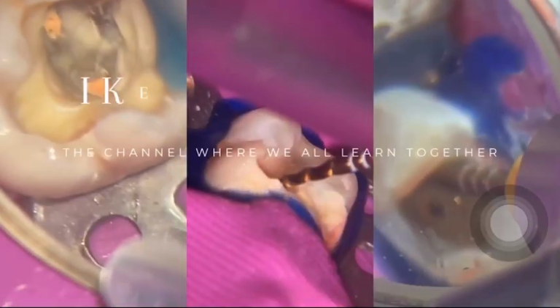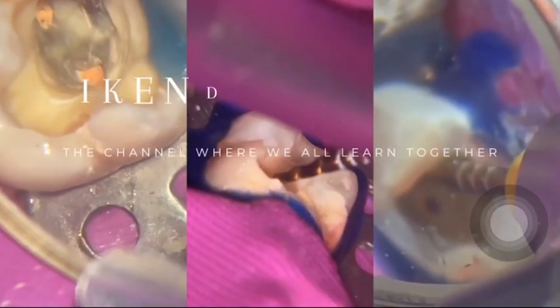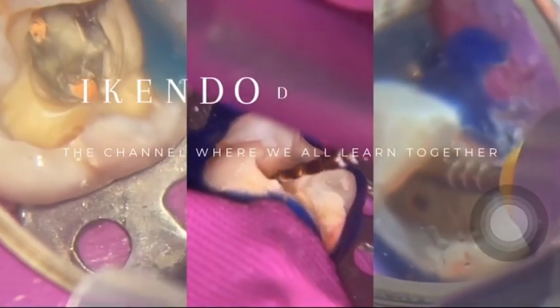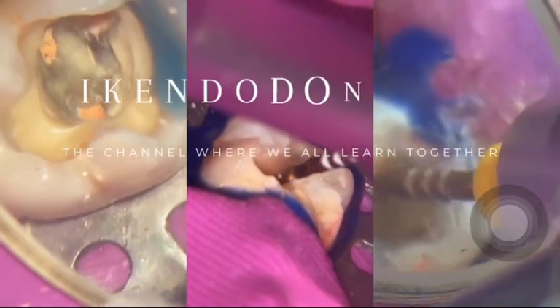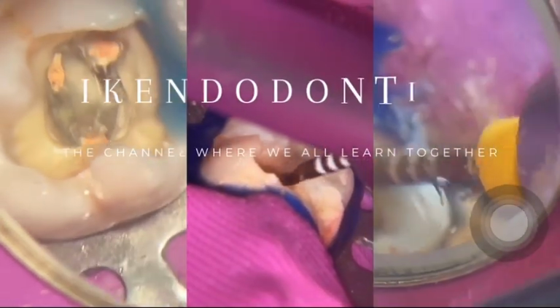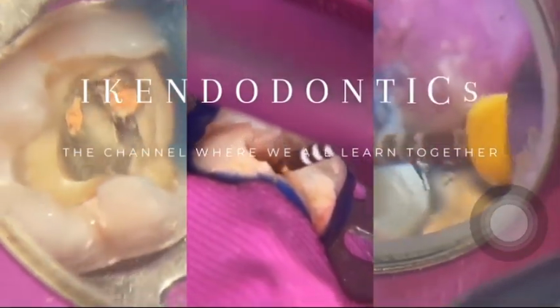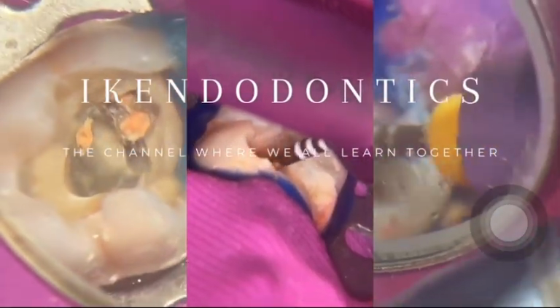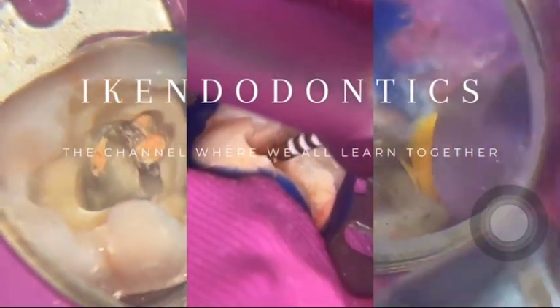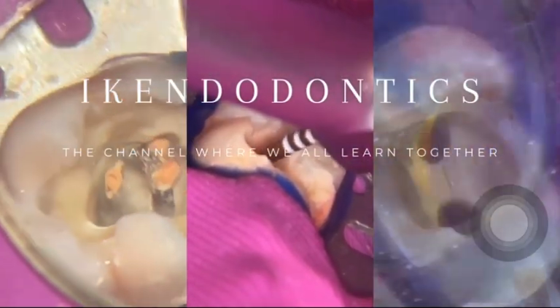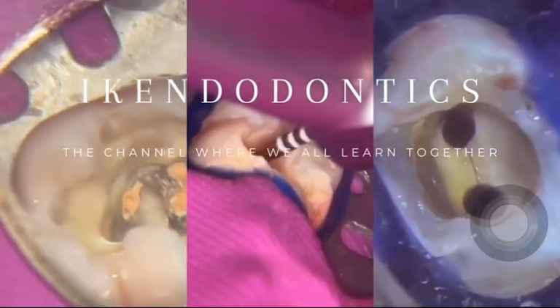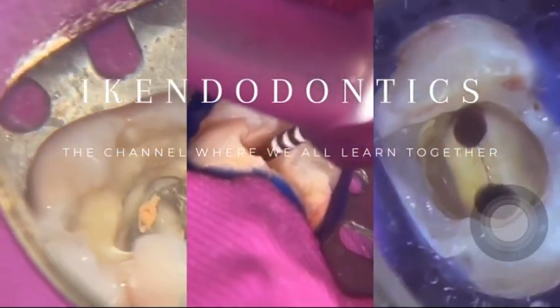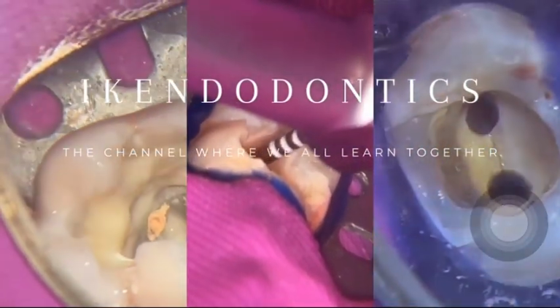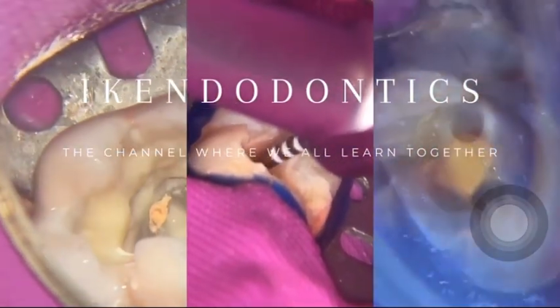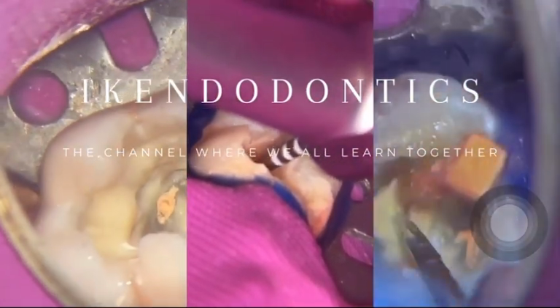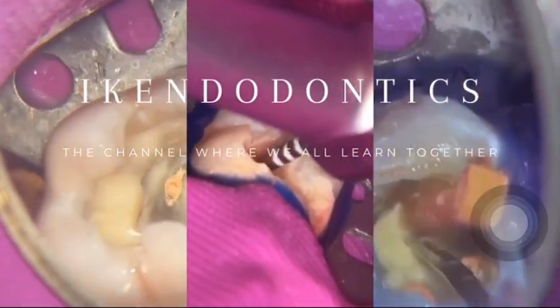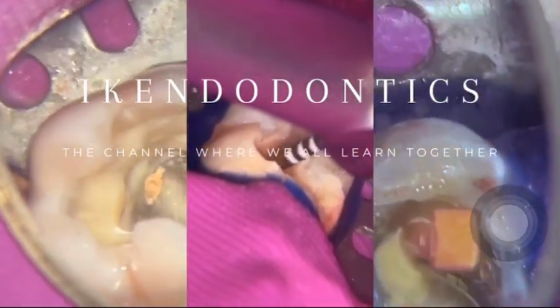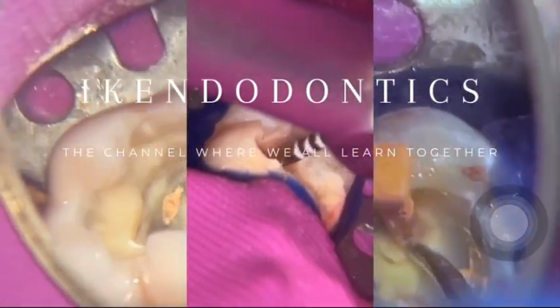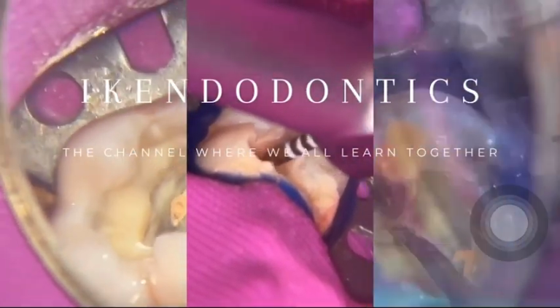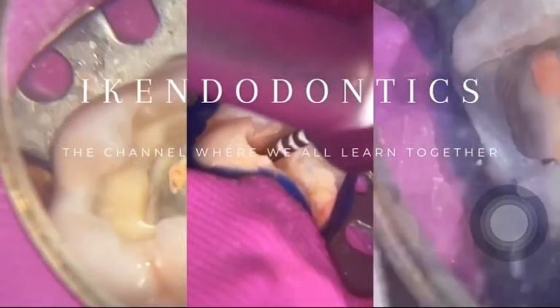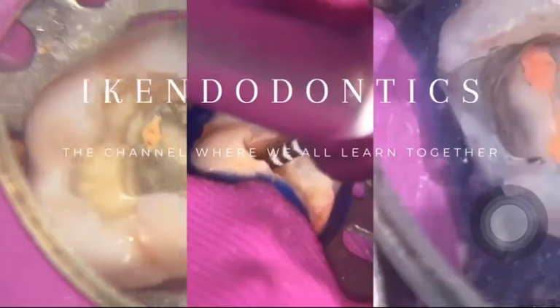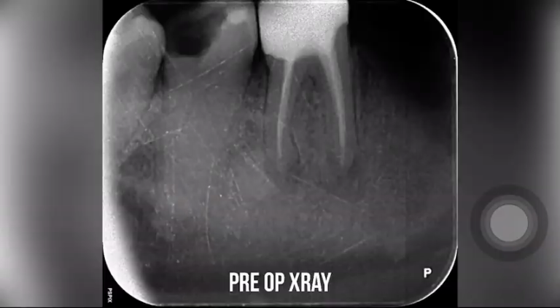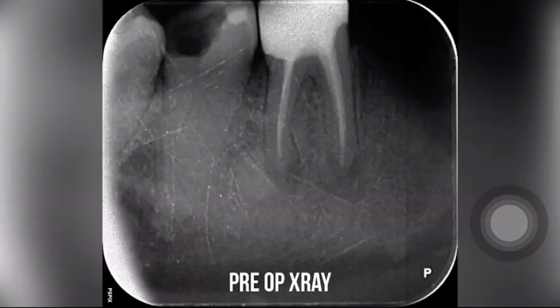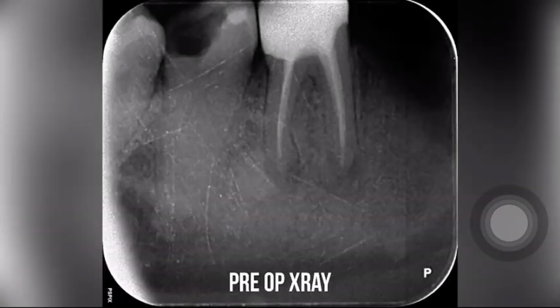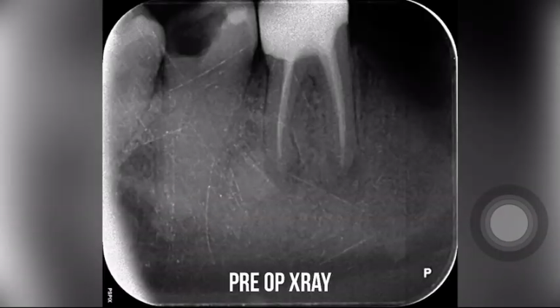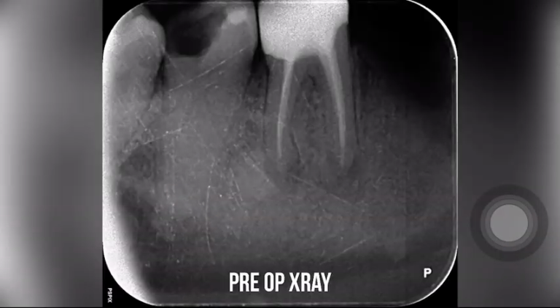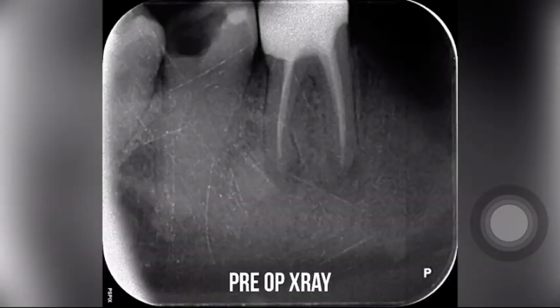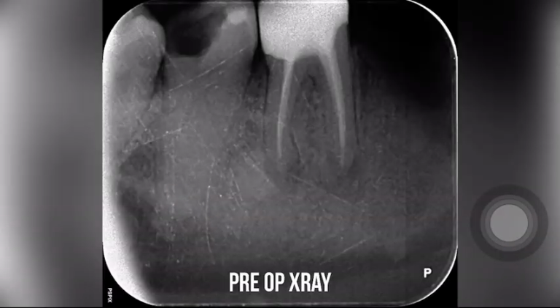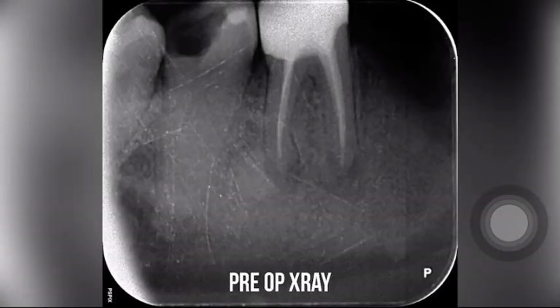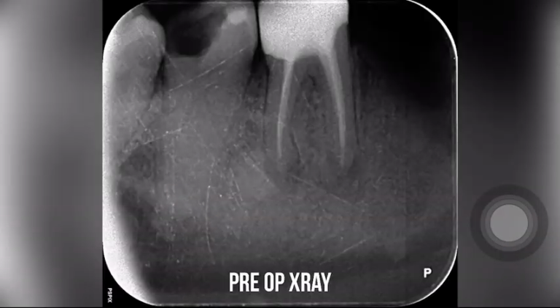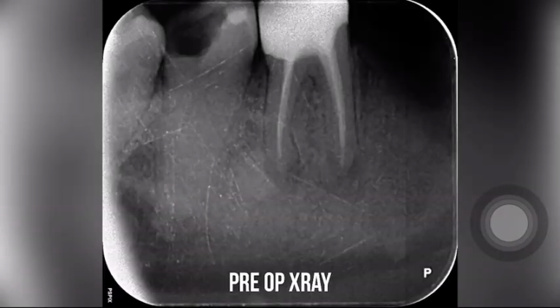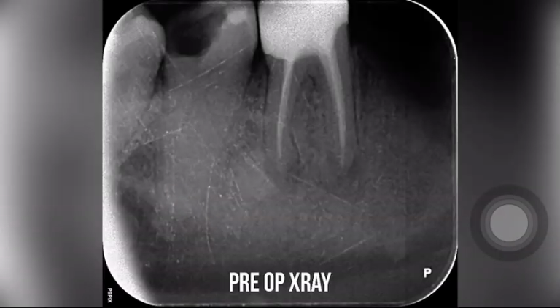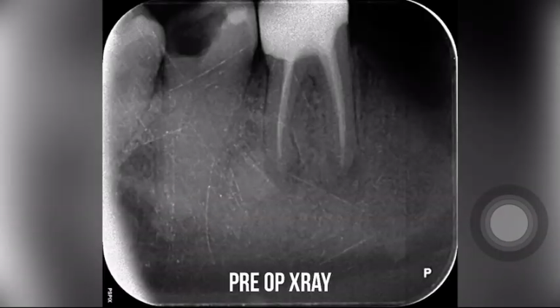Hi guys, welcome back to ICA Dodontics, the channel where we all learn together. Today's case: a lower 7.